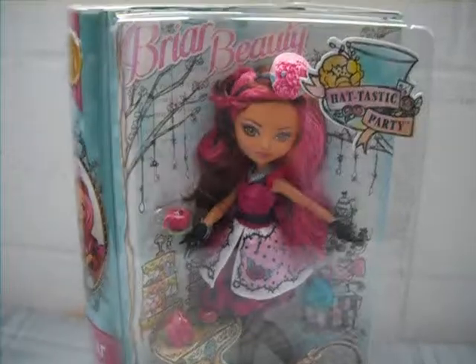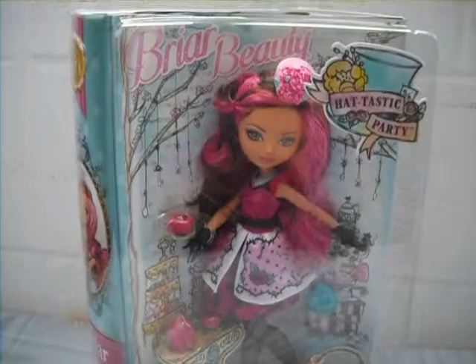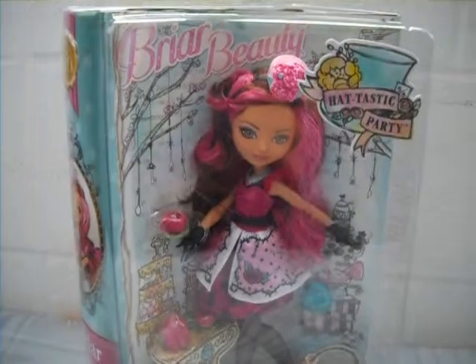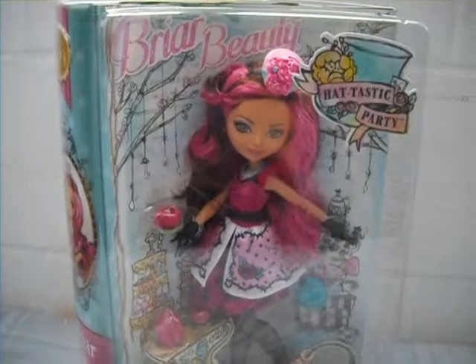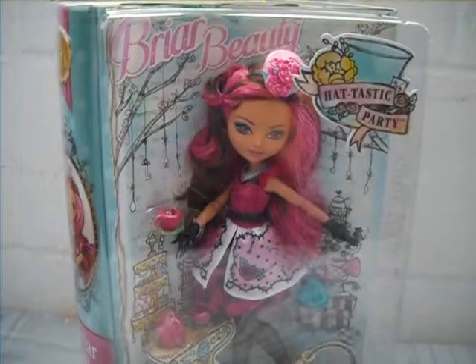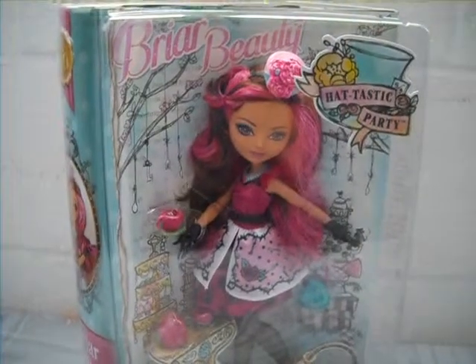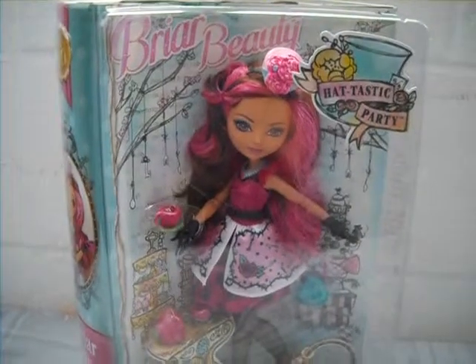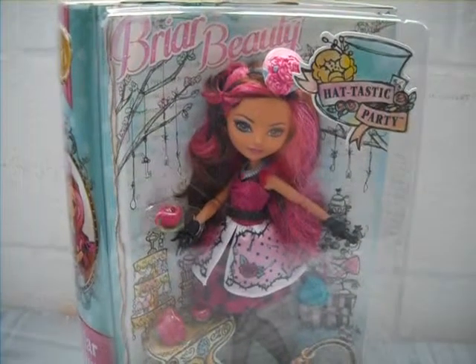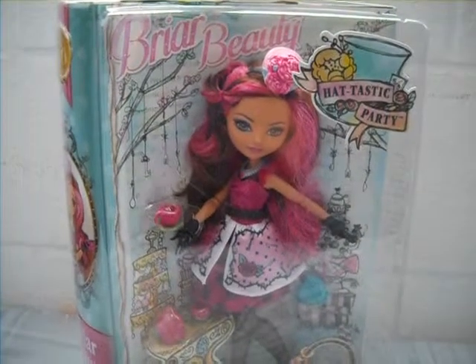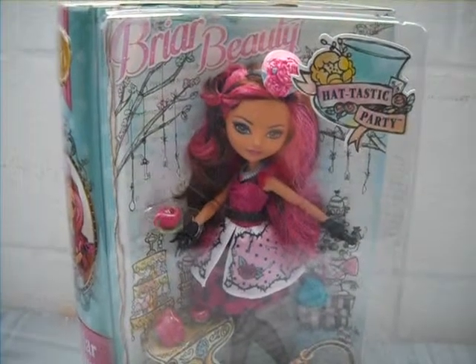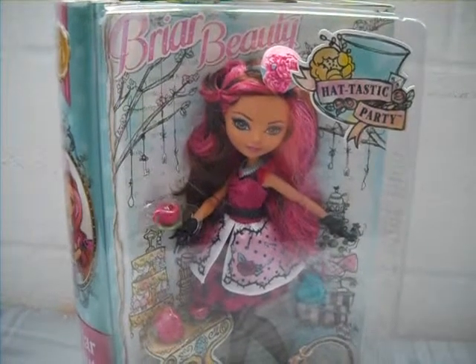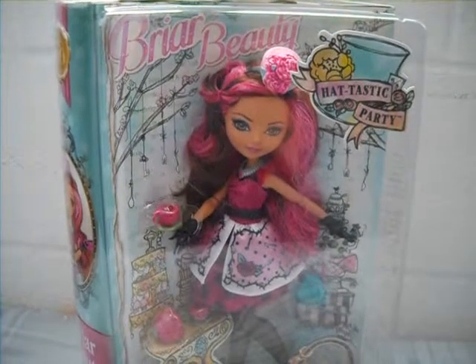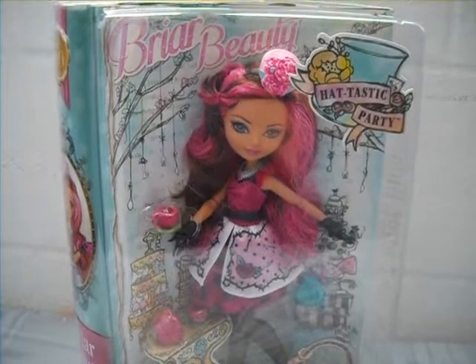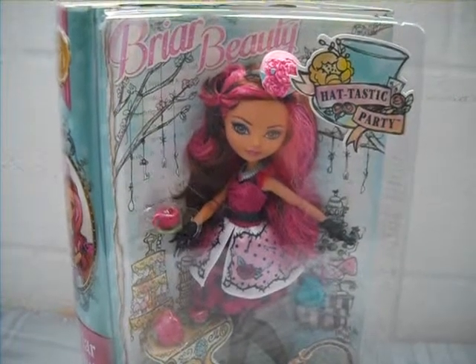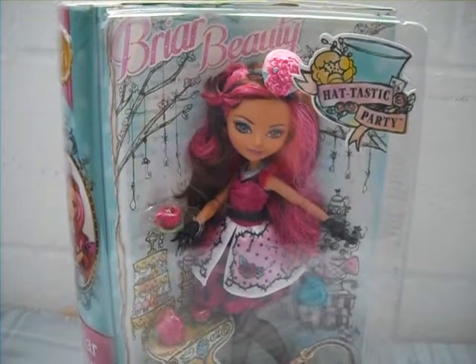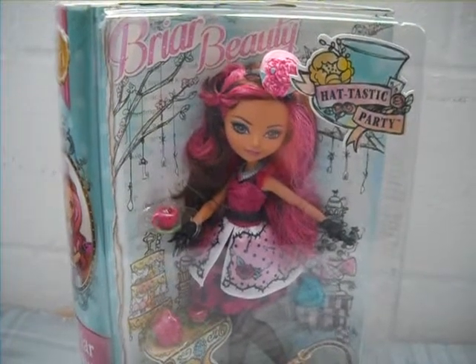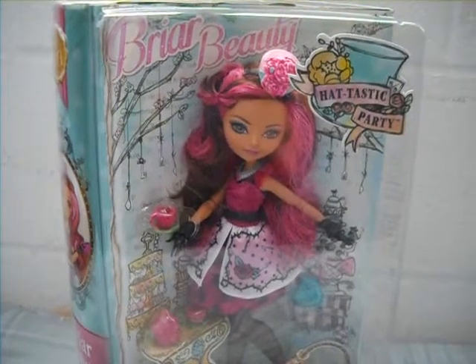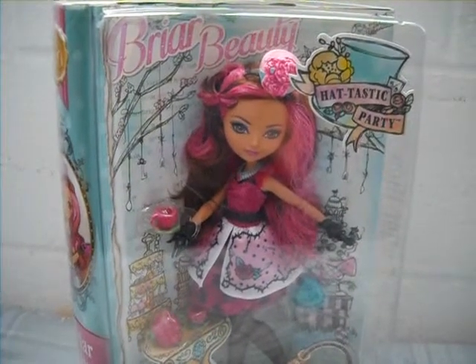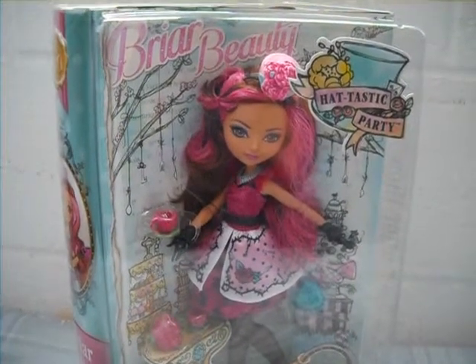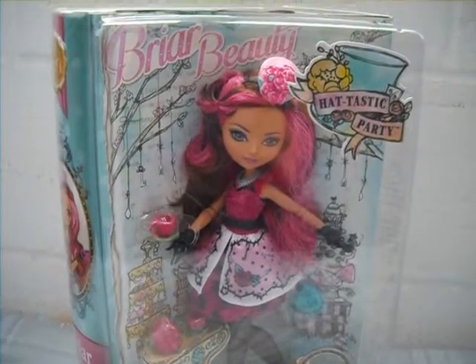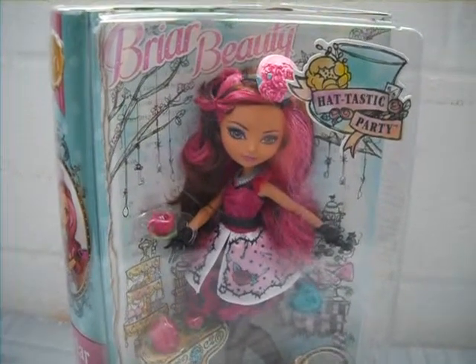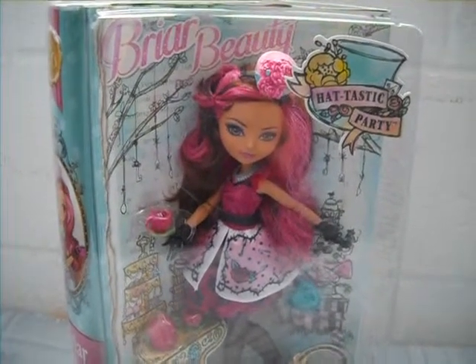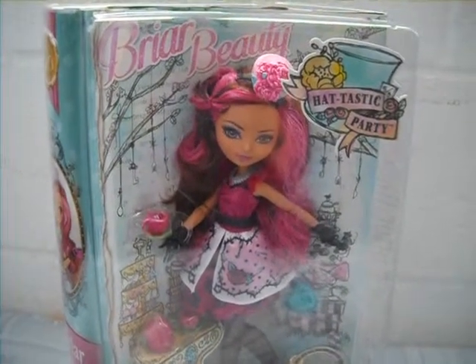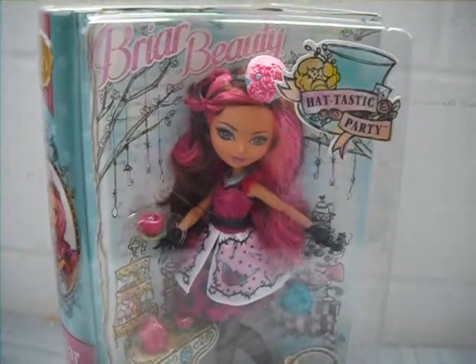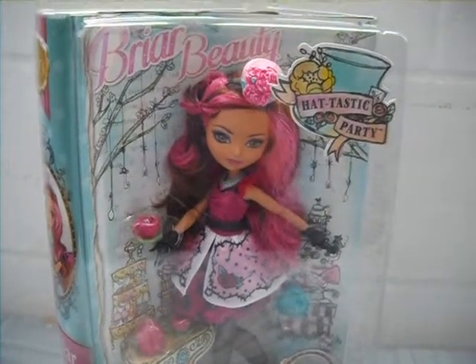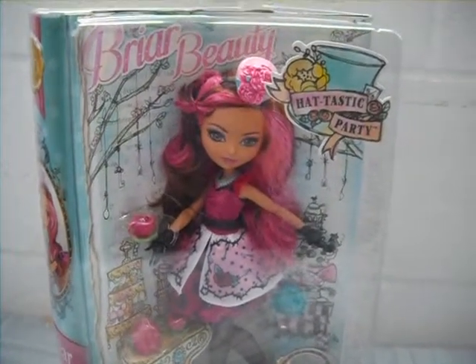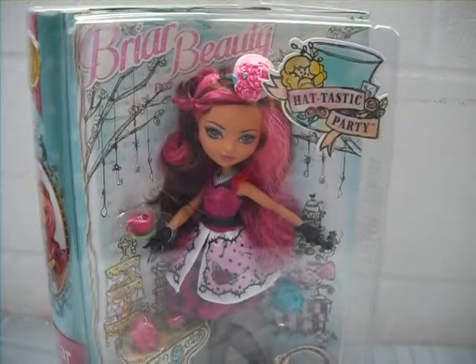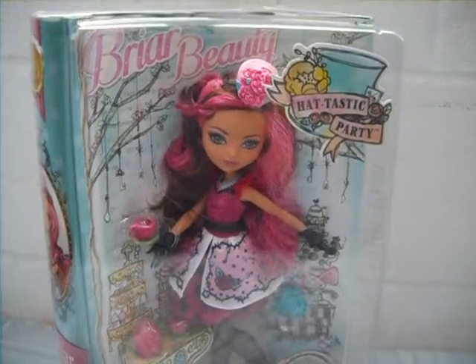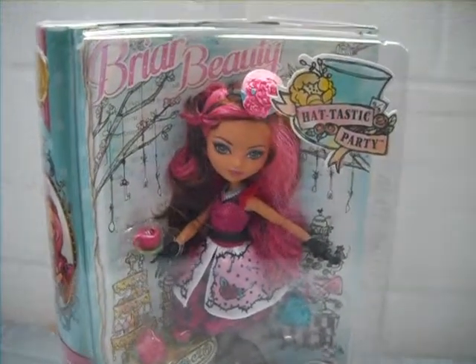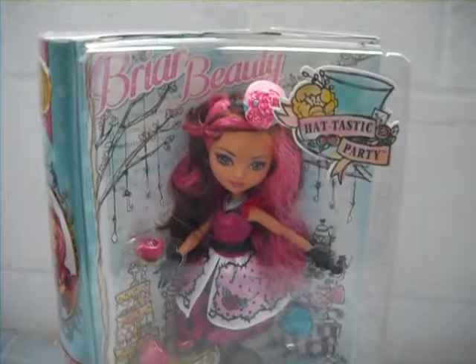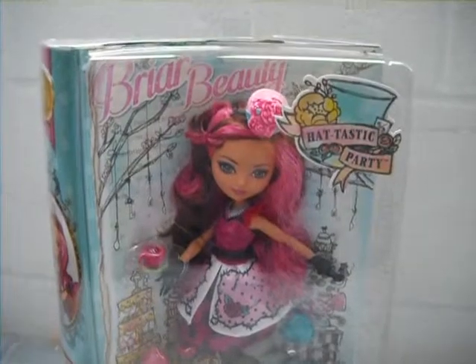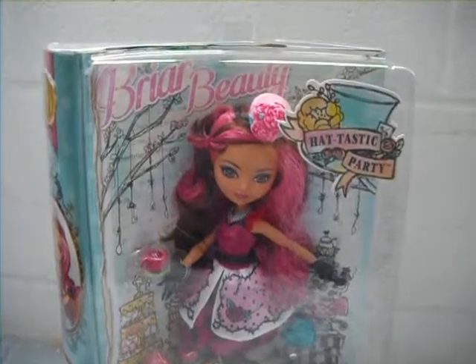Hey guys, it's JBlue and today I'm going to do a review on the Ever After High Hattastic Party Briar Beauty doll.